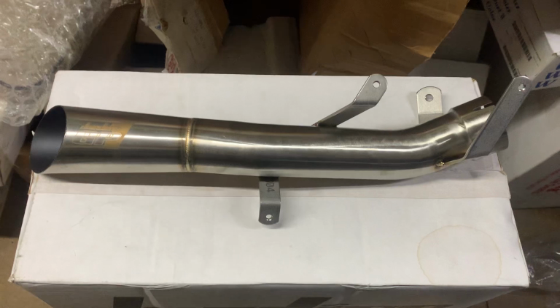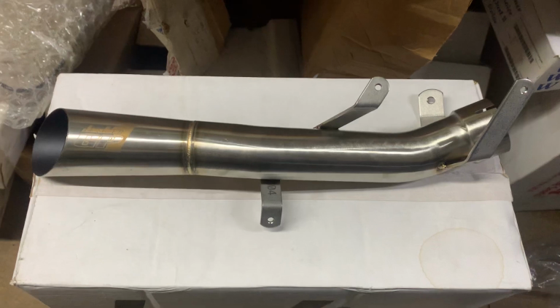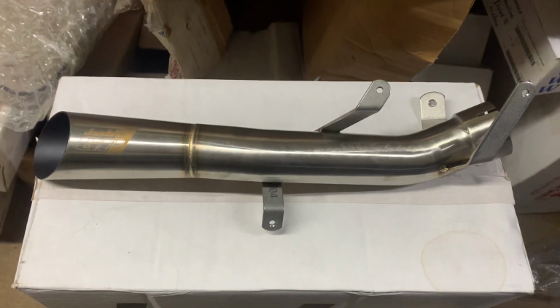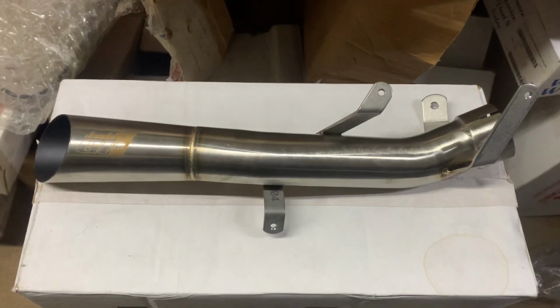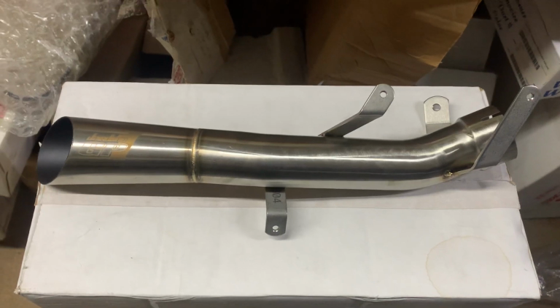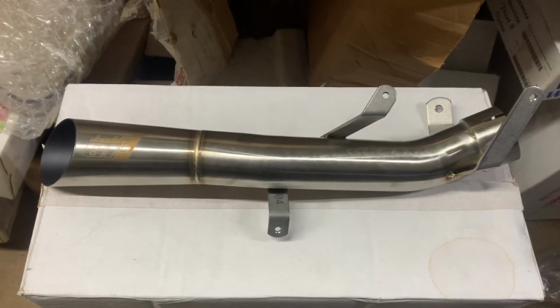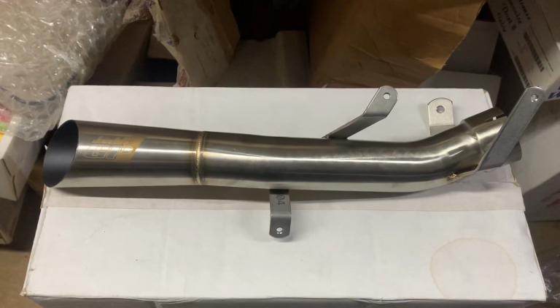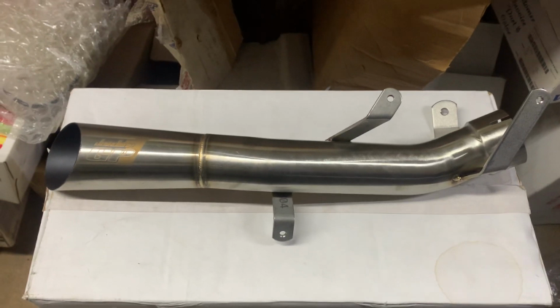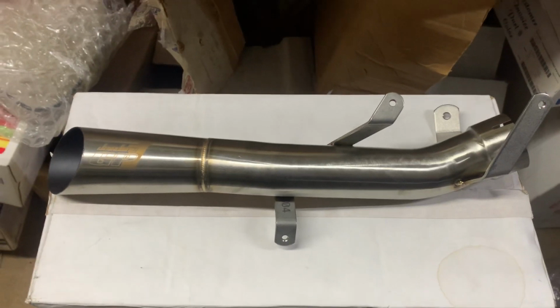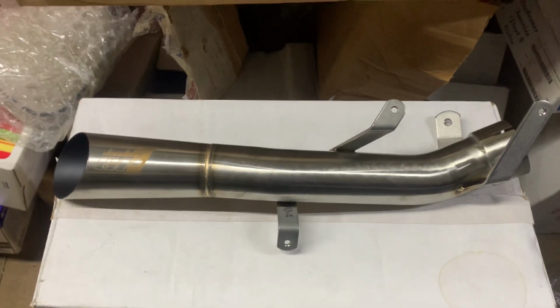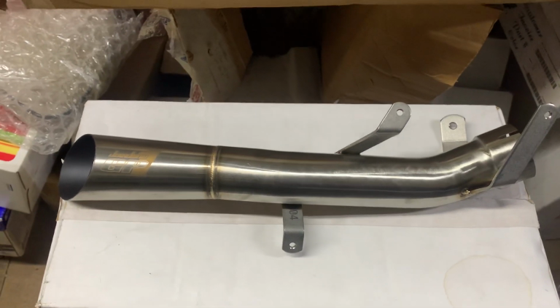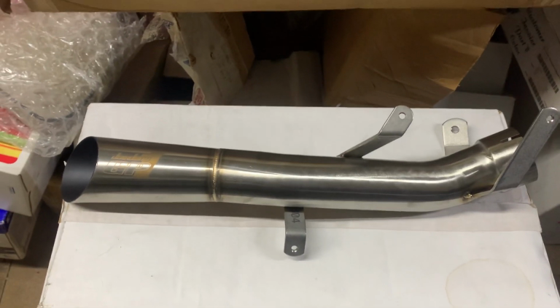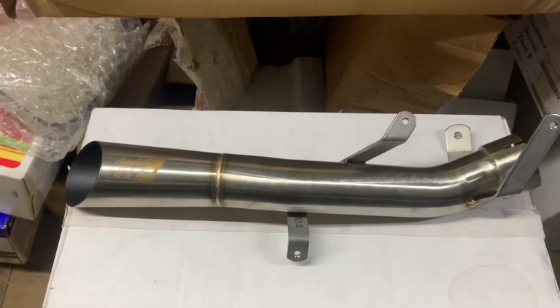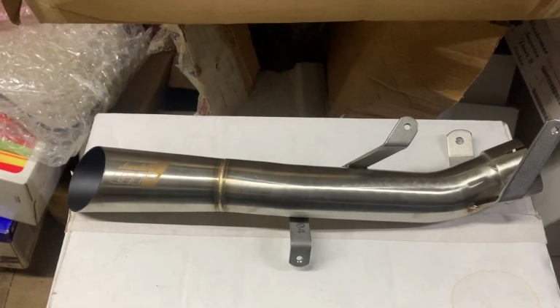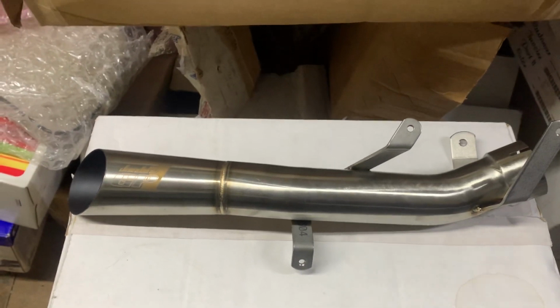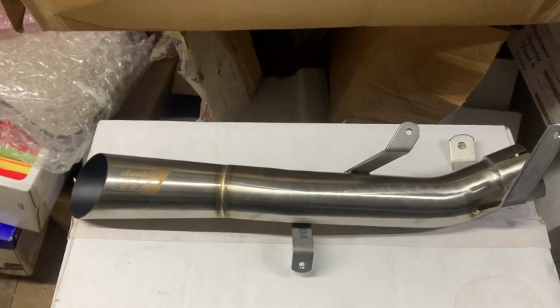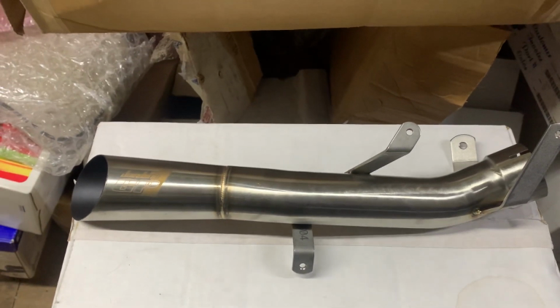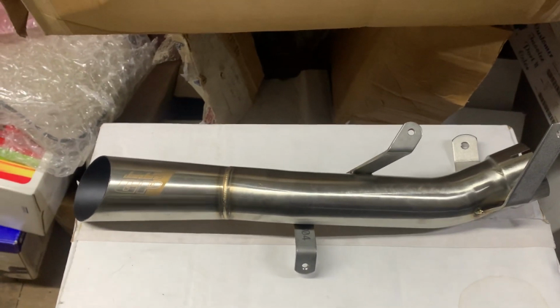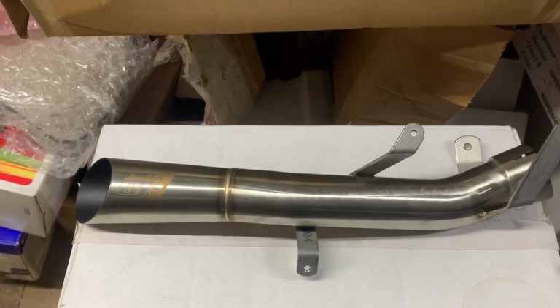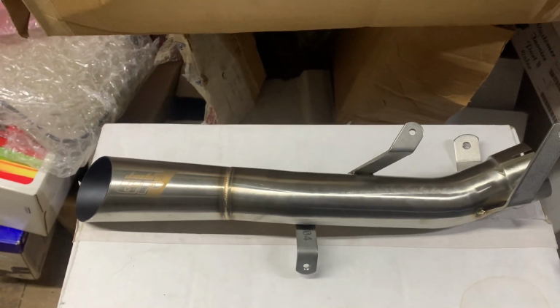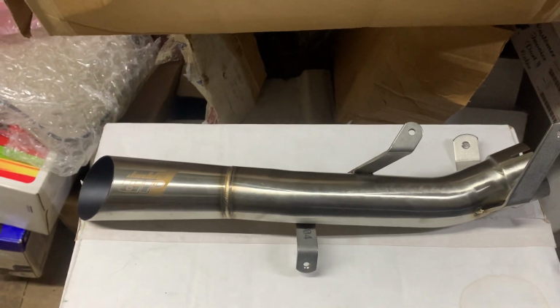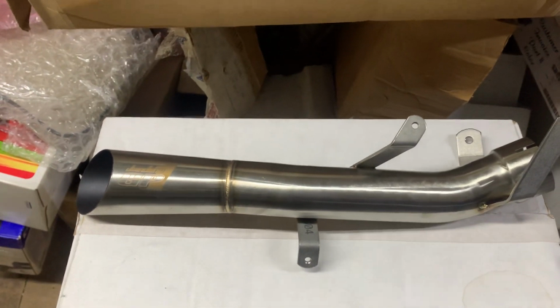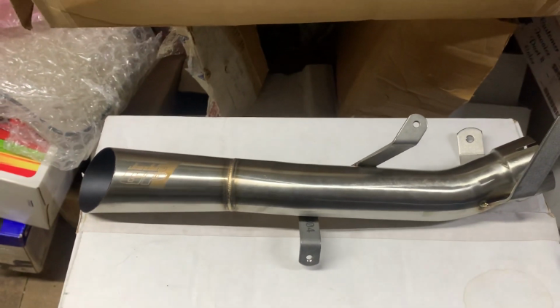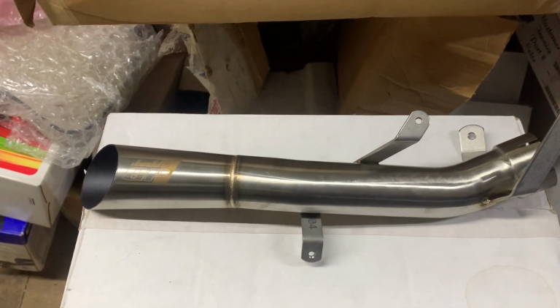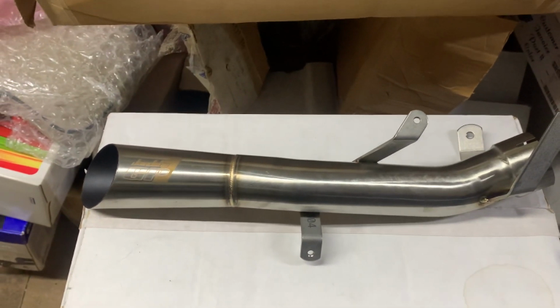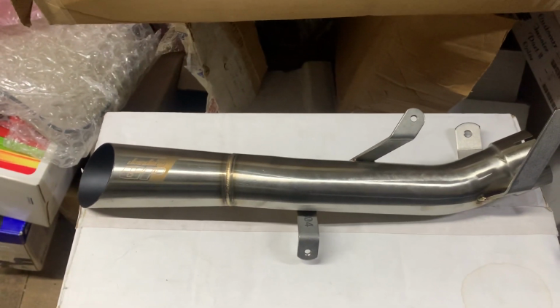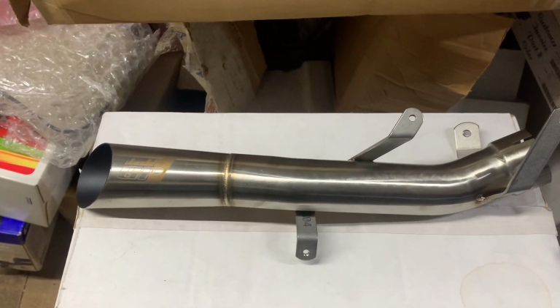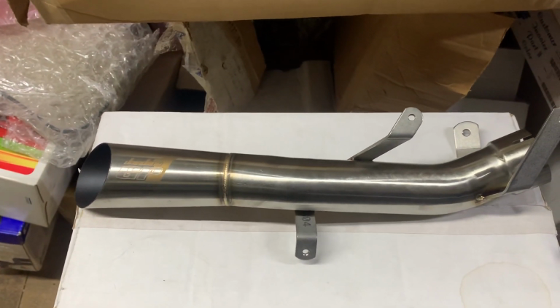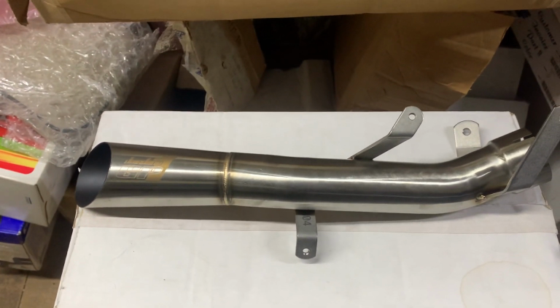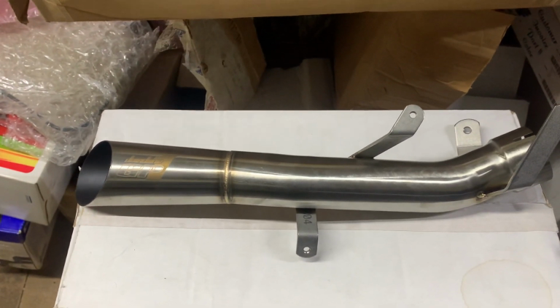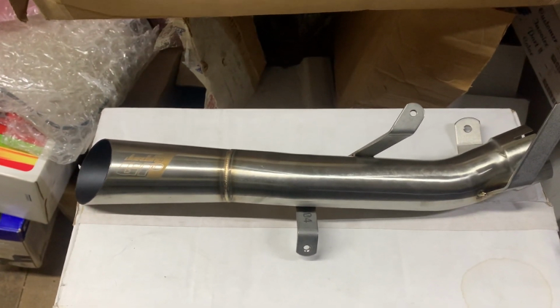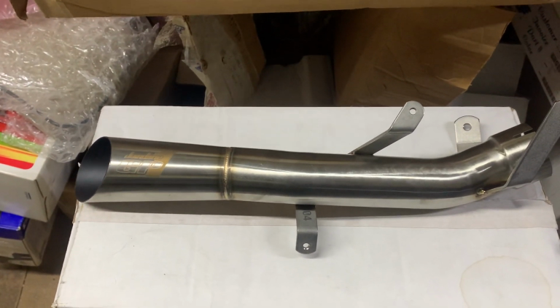Hi, it's Mike from Custom Cruises. A beautiful bit of kit here - it's a Kawasaki GP1 Jardine Exhaust.